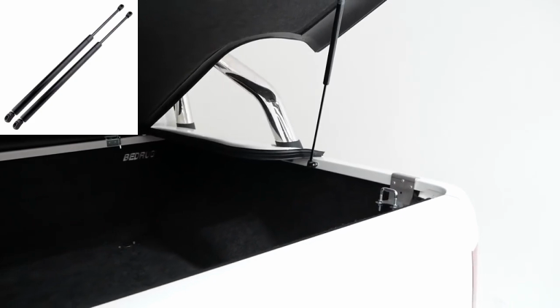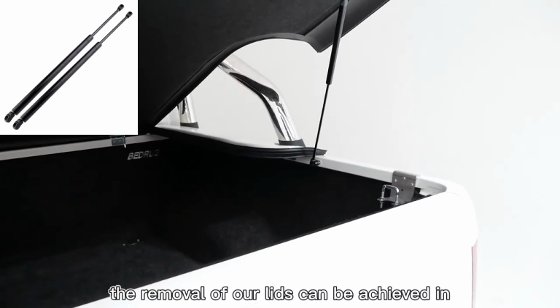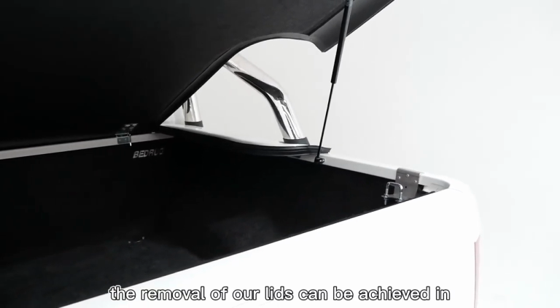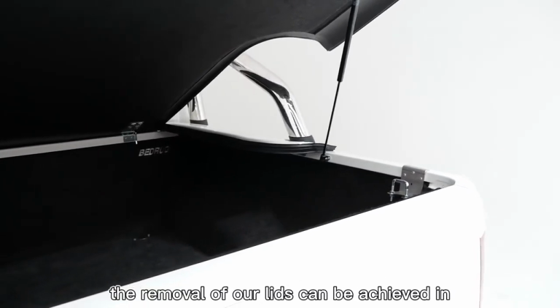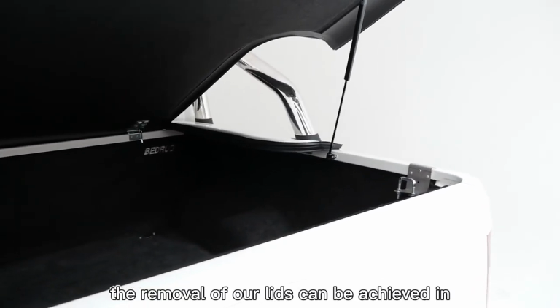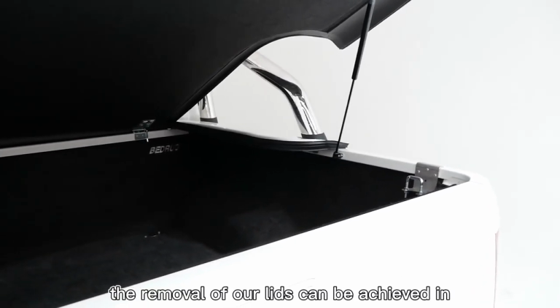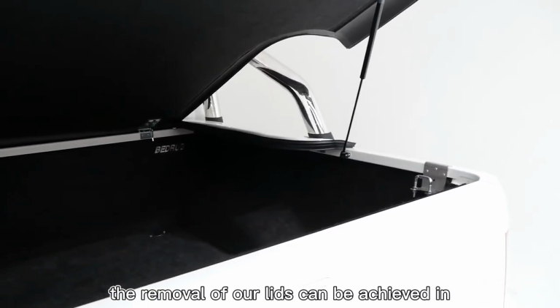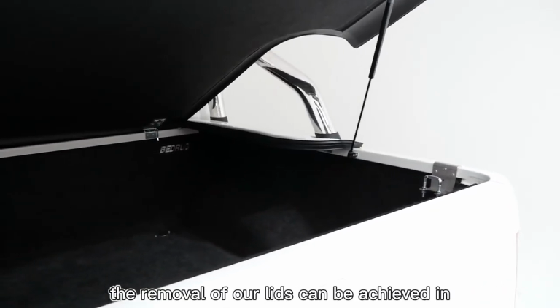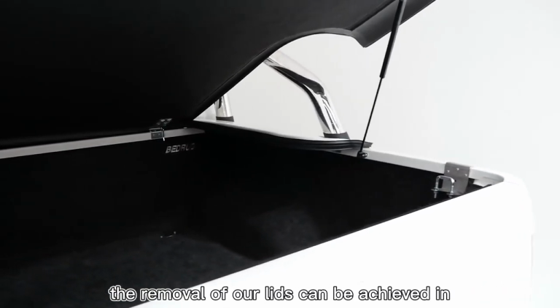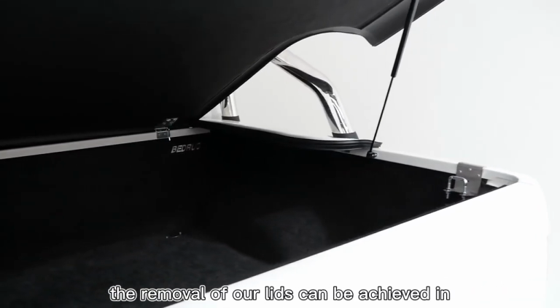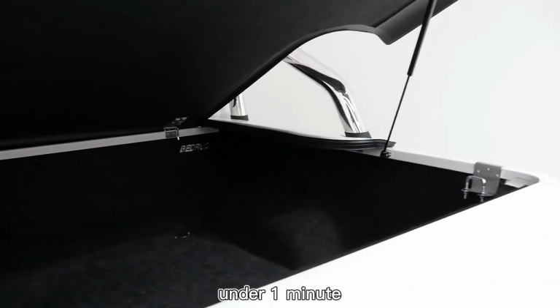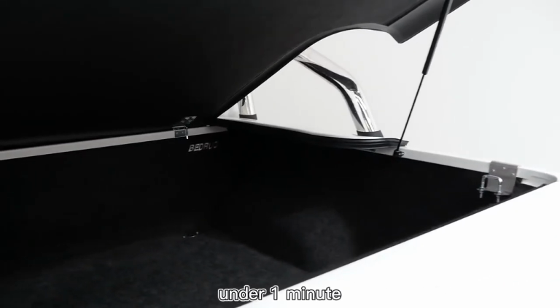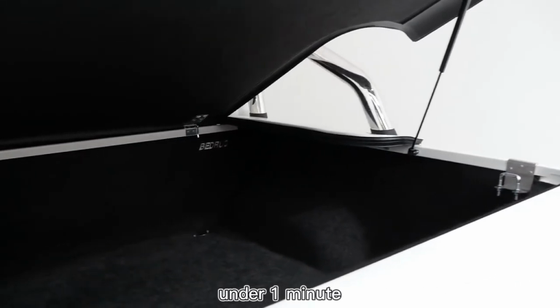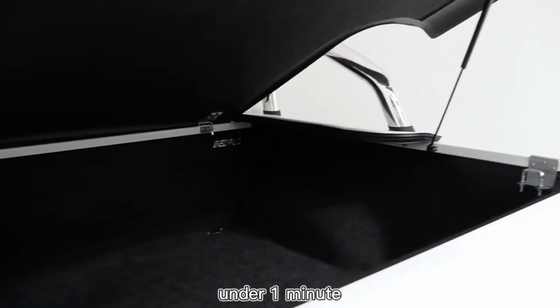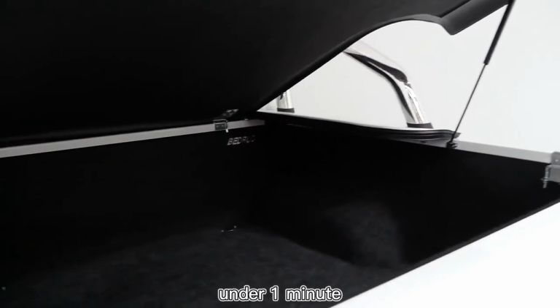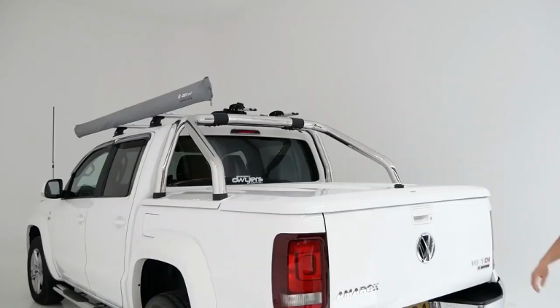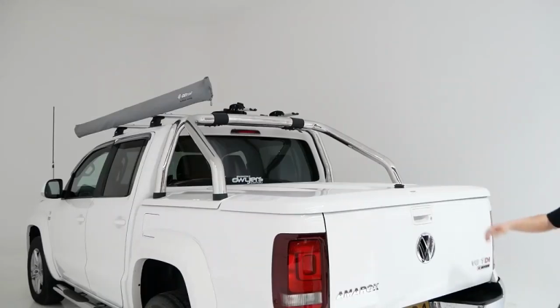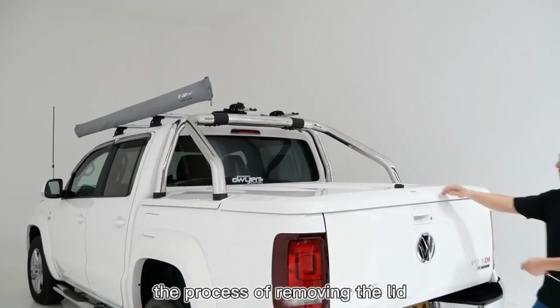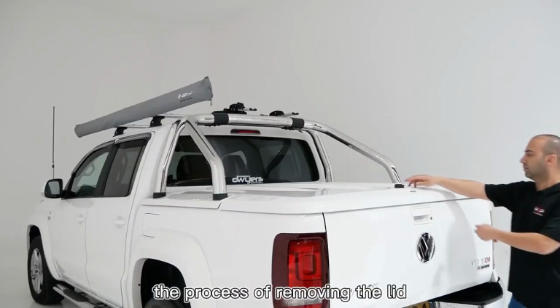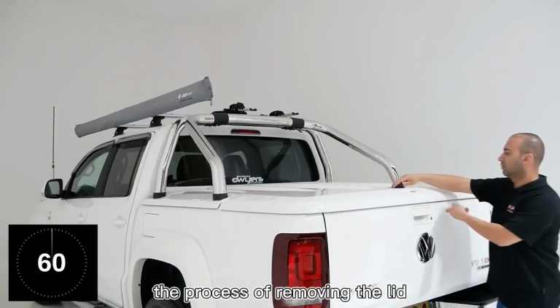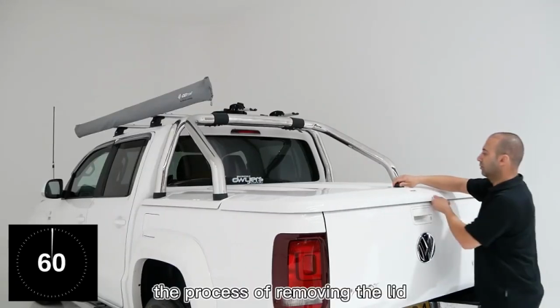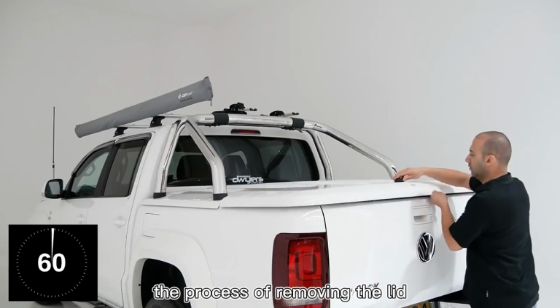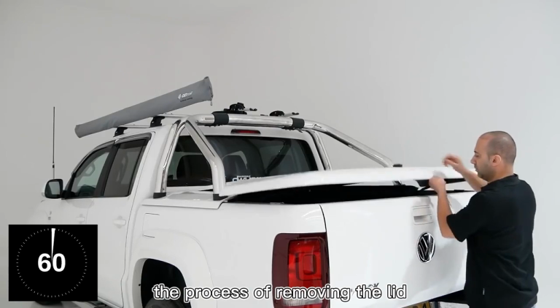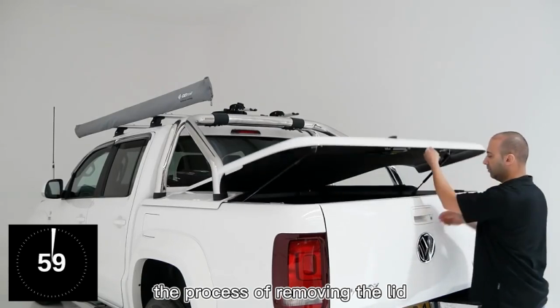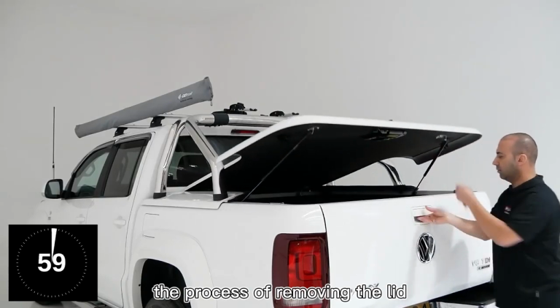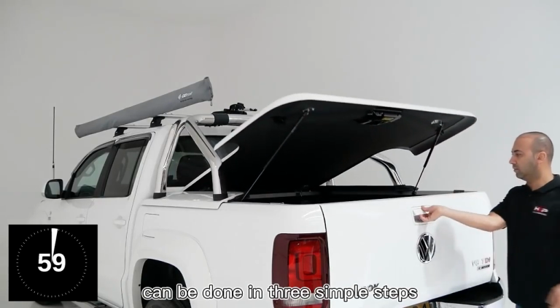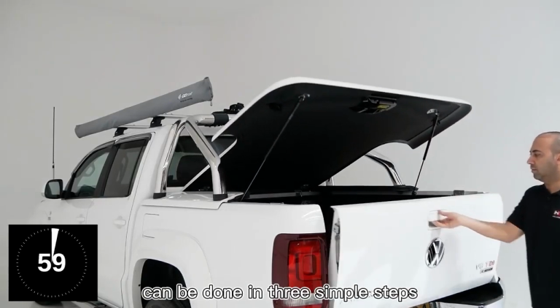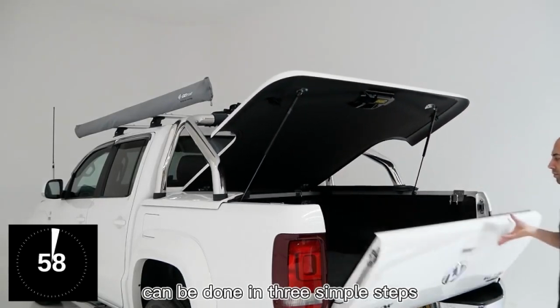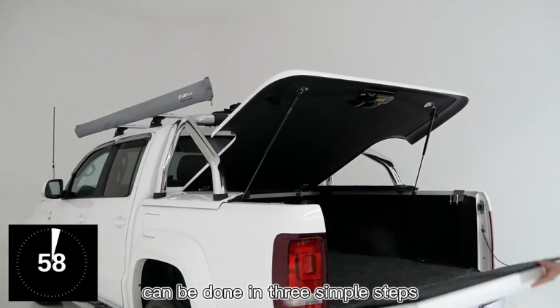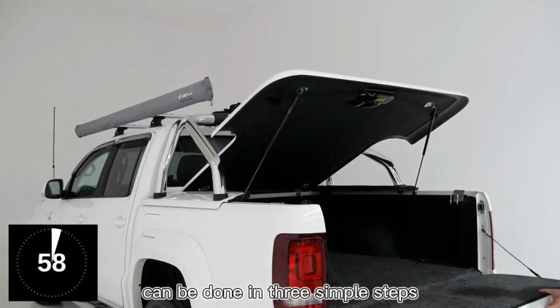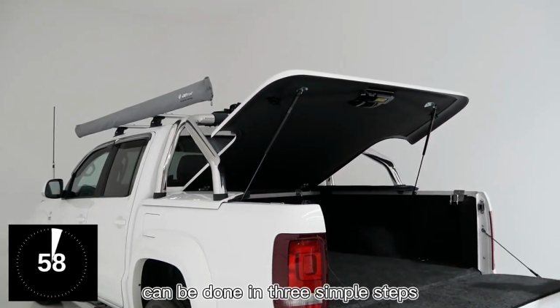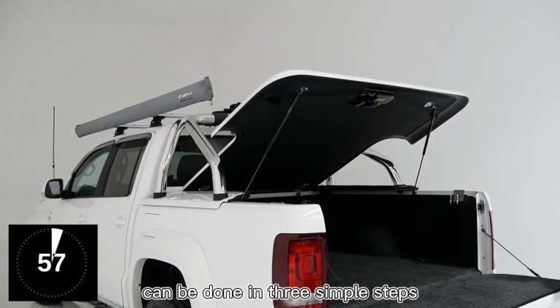The removal of our lids can be achieved in under one minute. The process of removing the lid can be done in three simple steps.